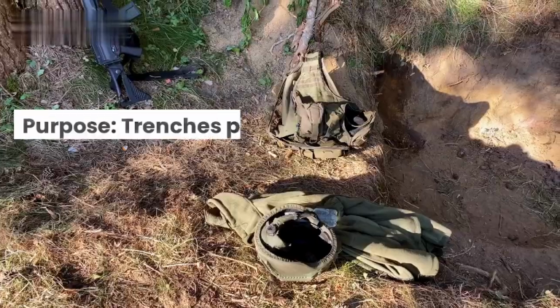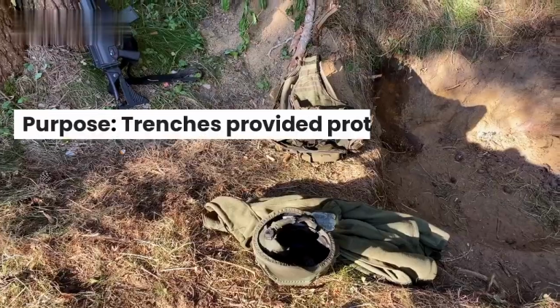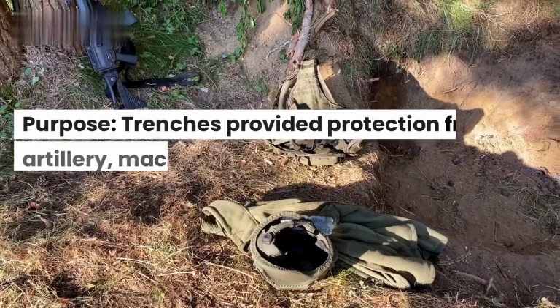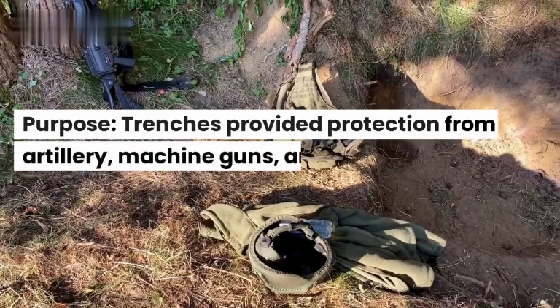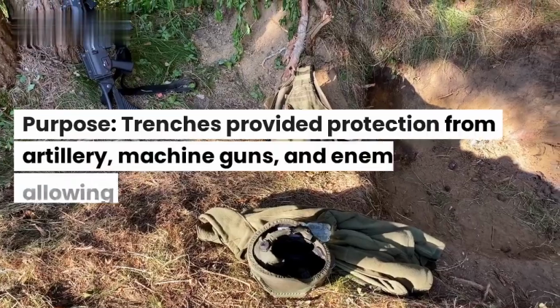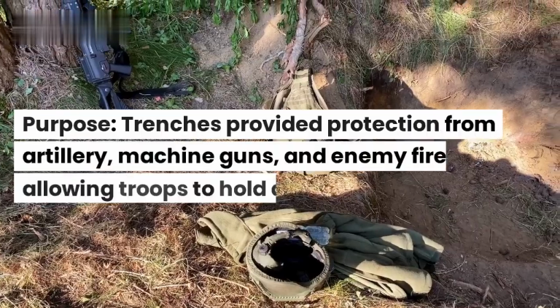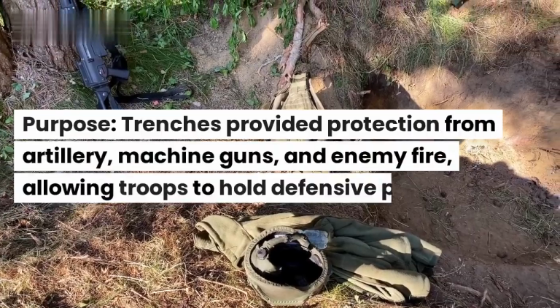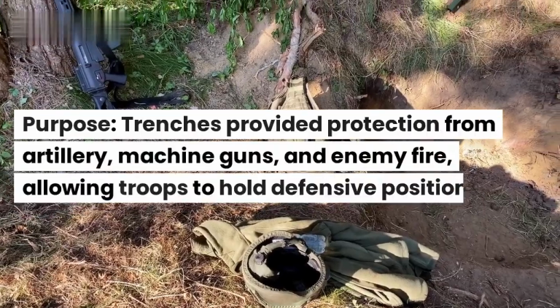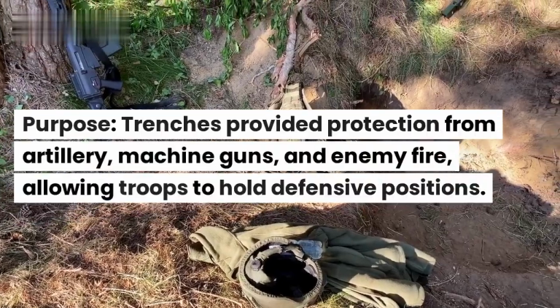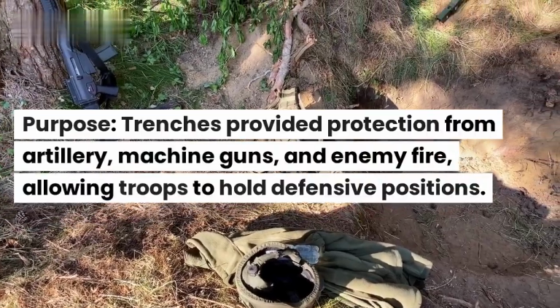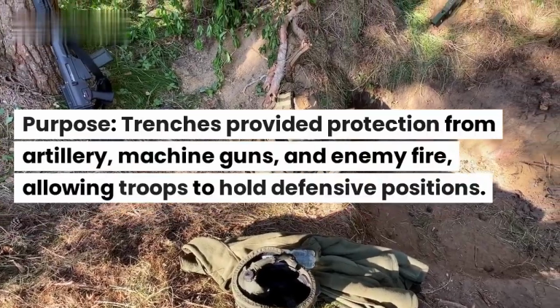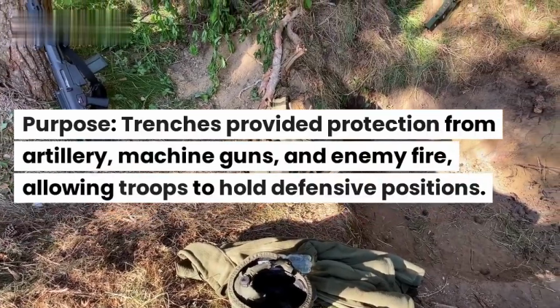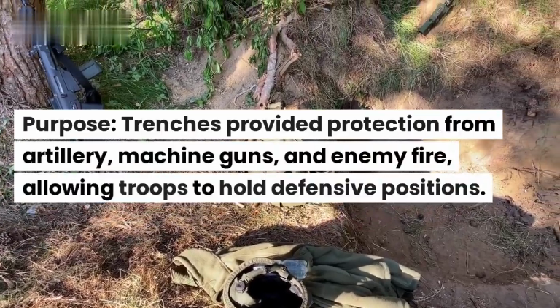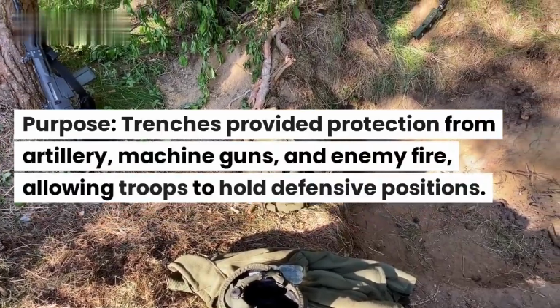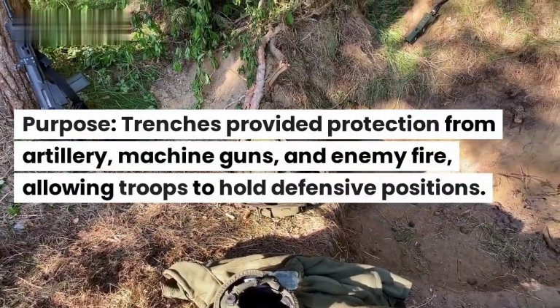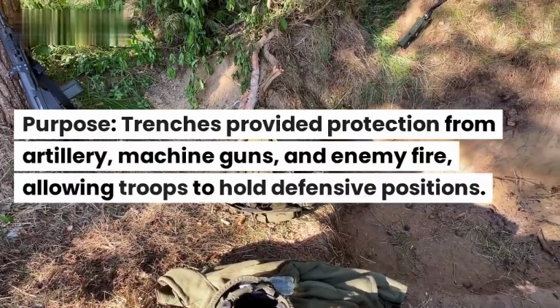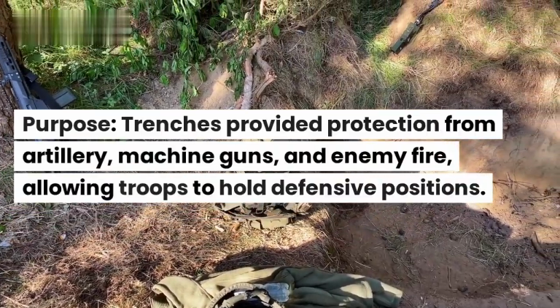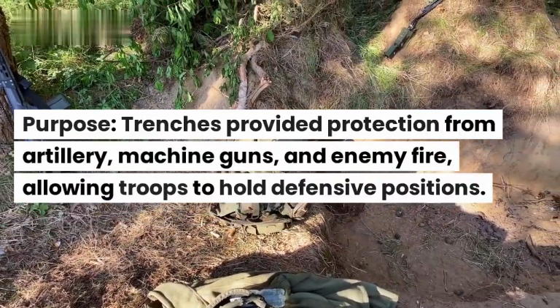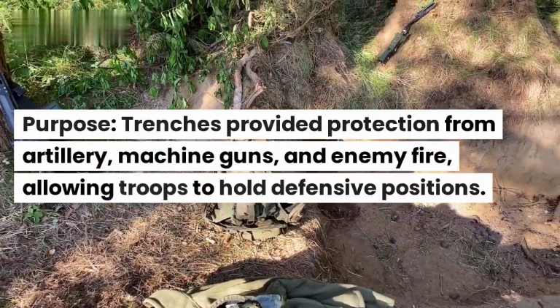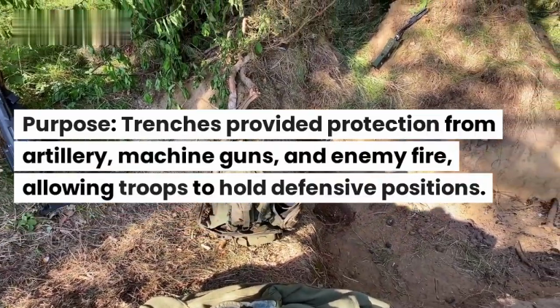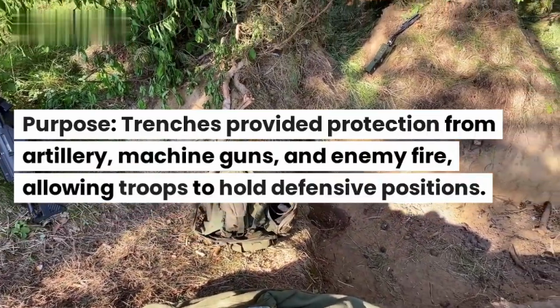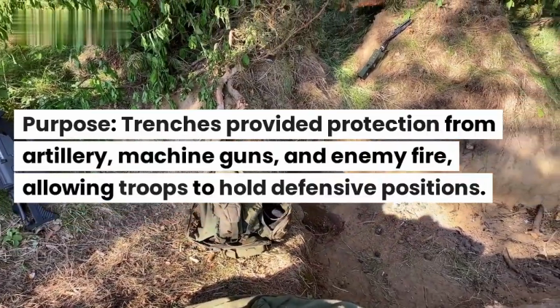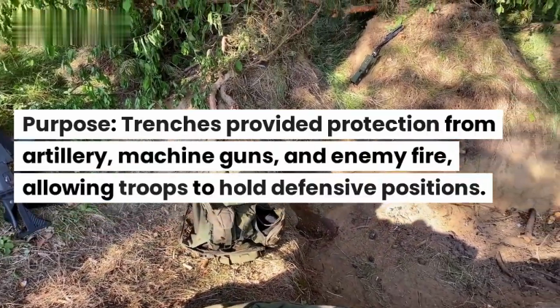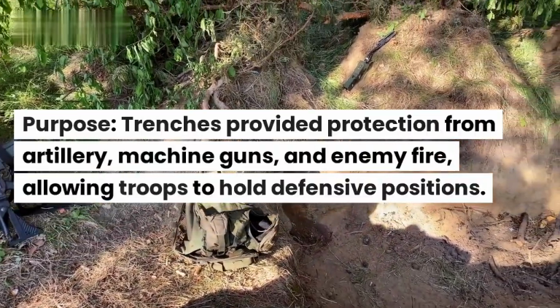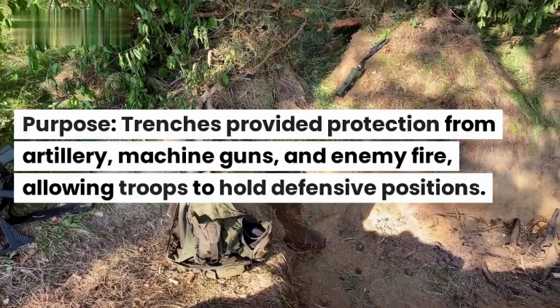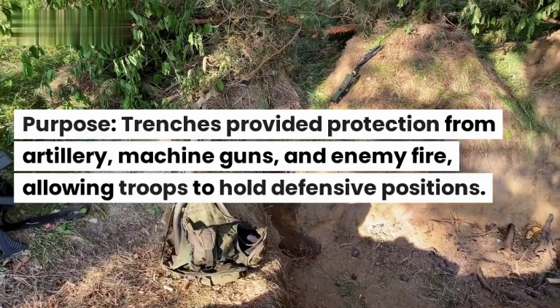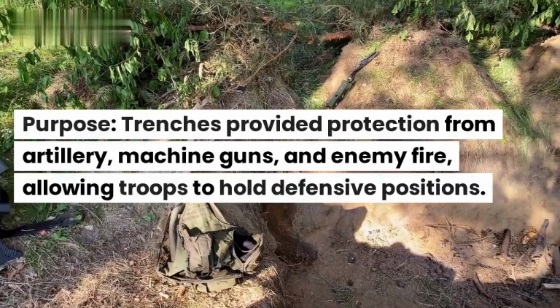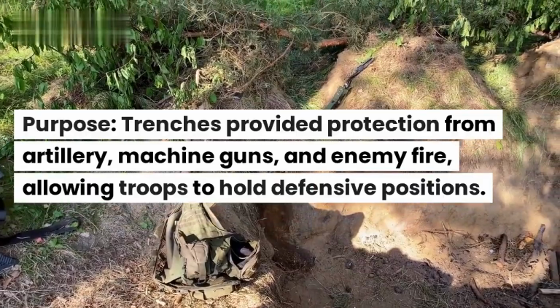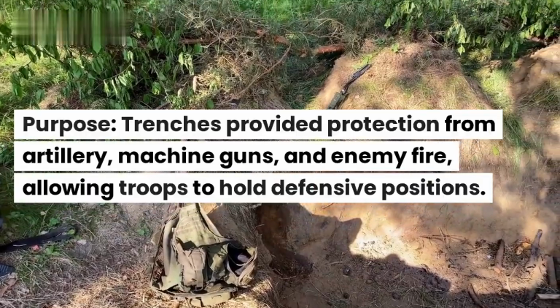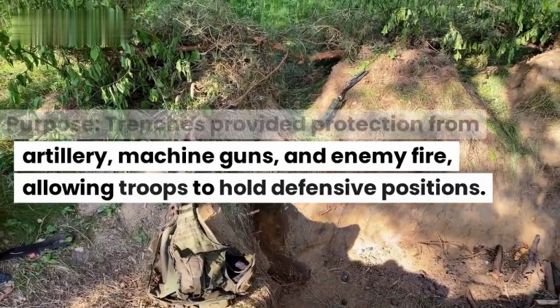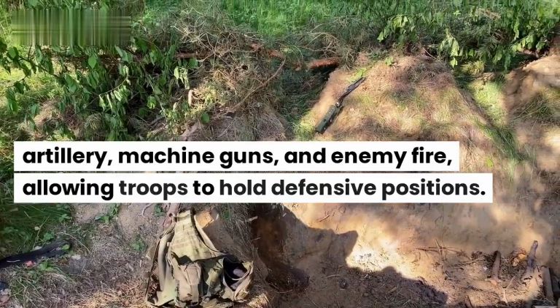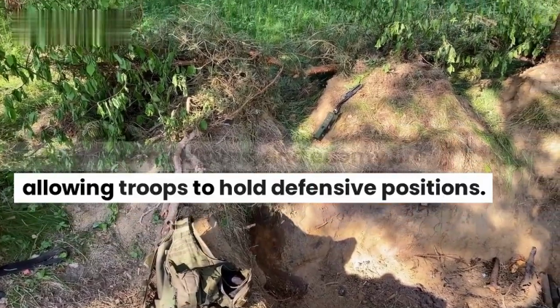Purpose. Trenches provided protection from artillery, machine guns, and enemy fire, allowing troops to hold defensive positions.